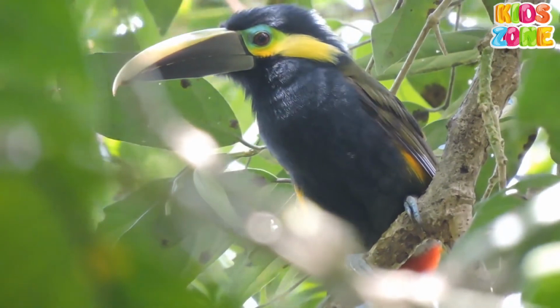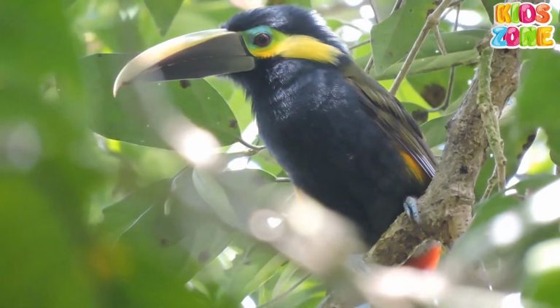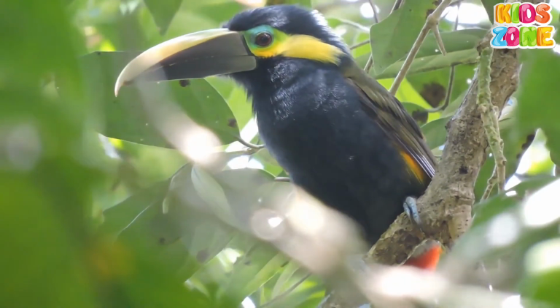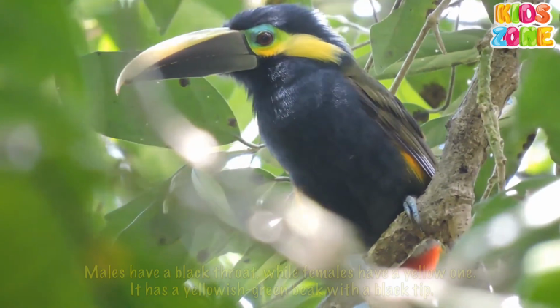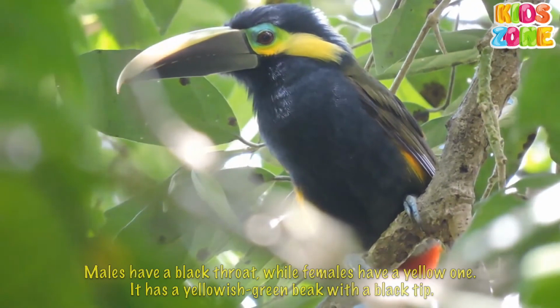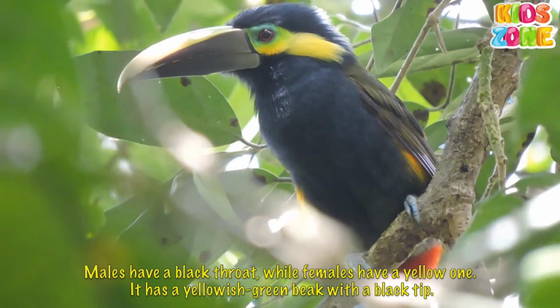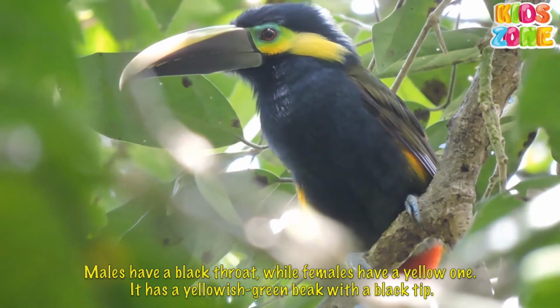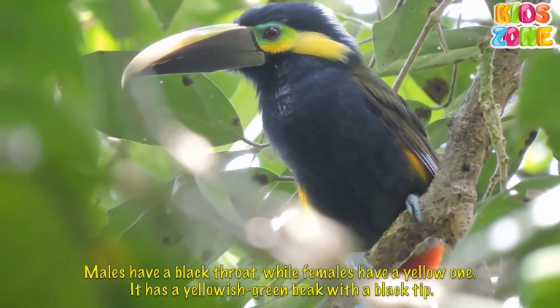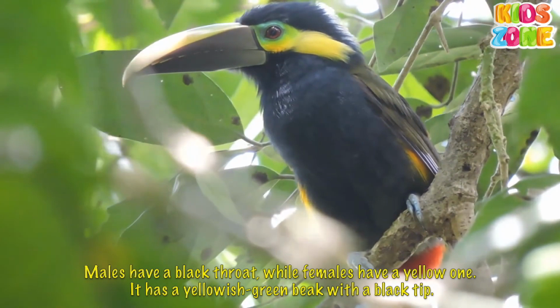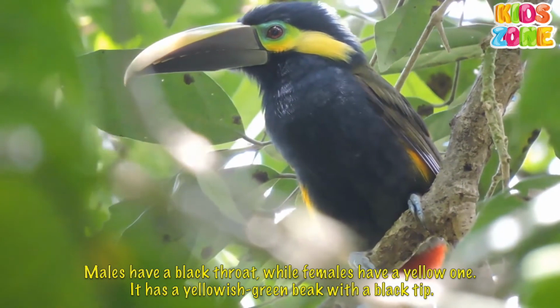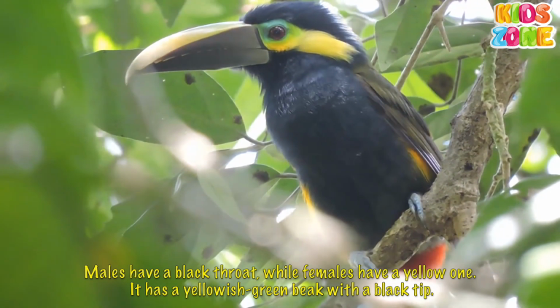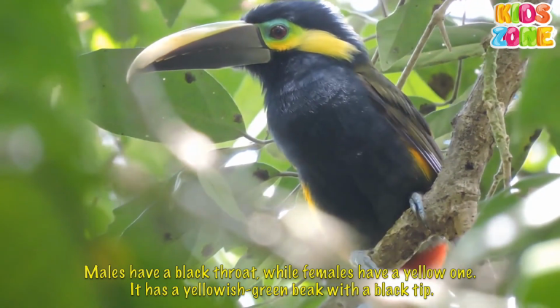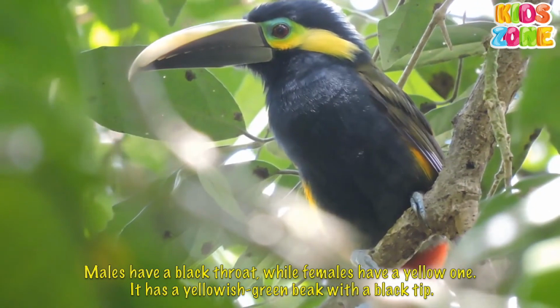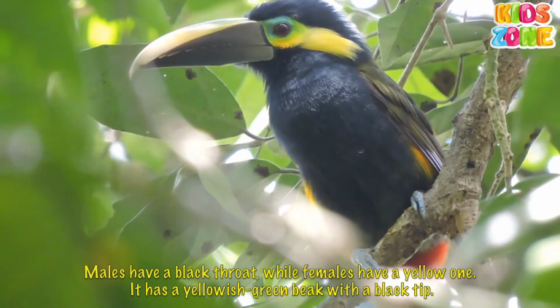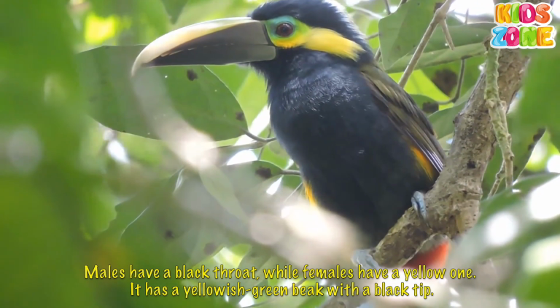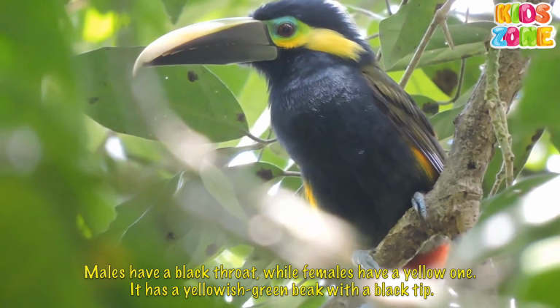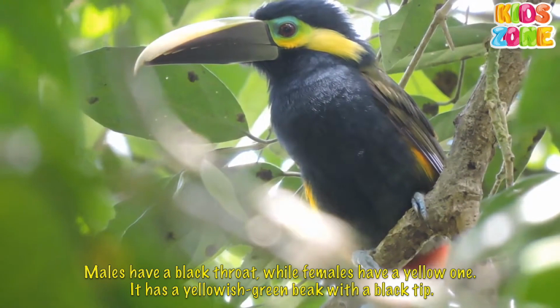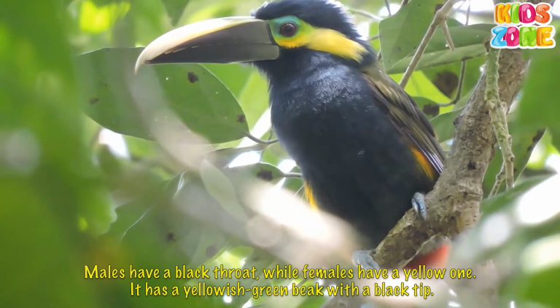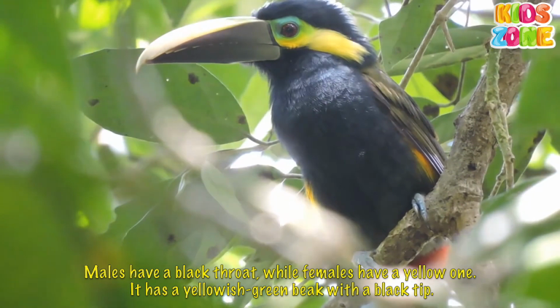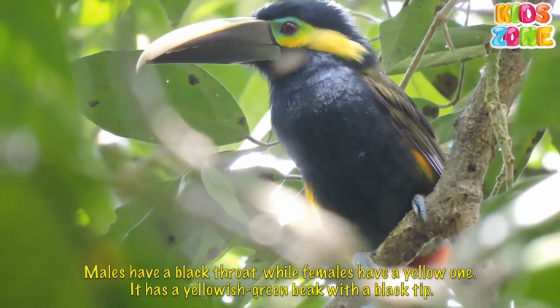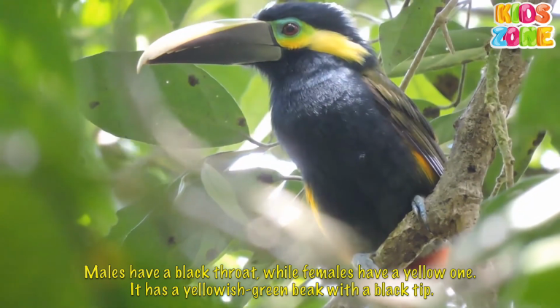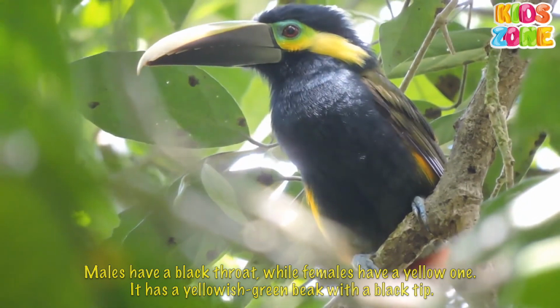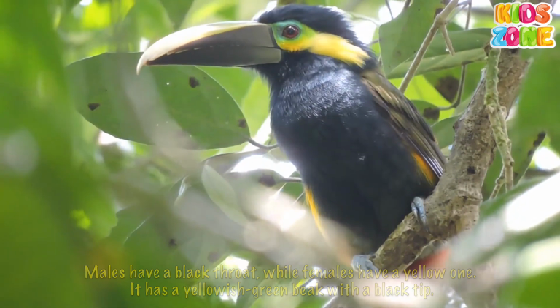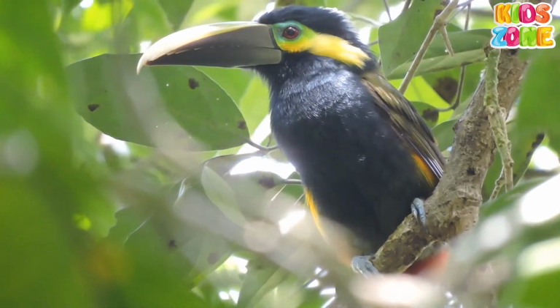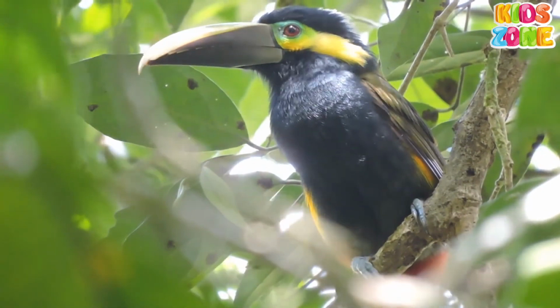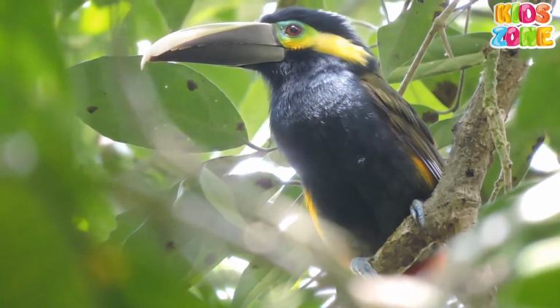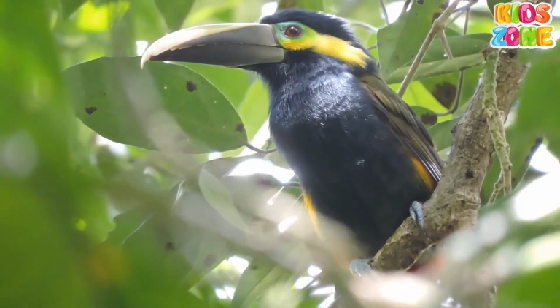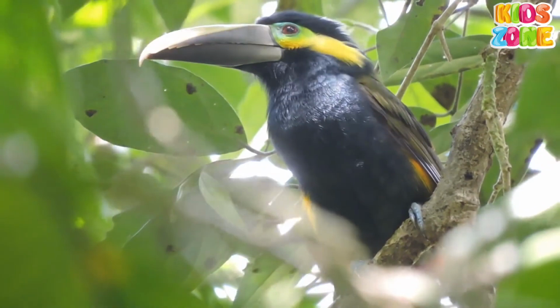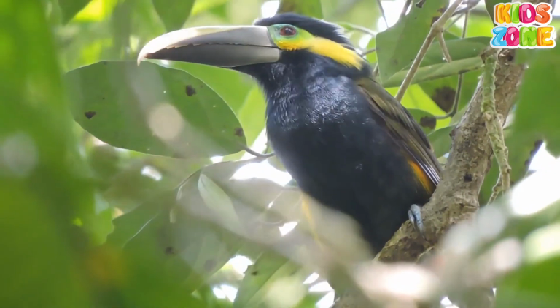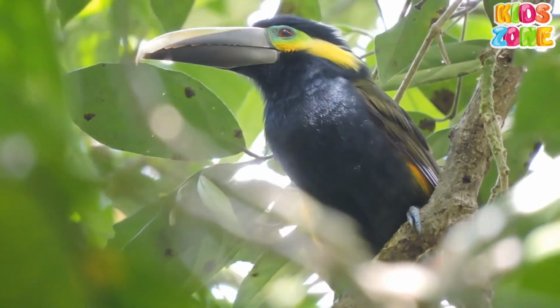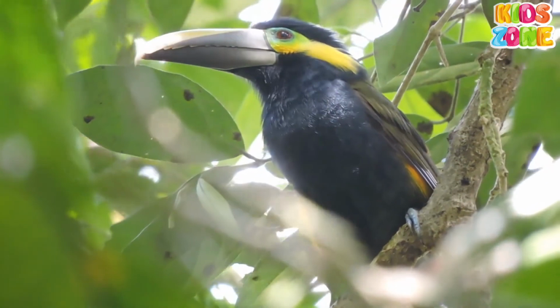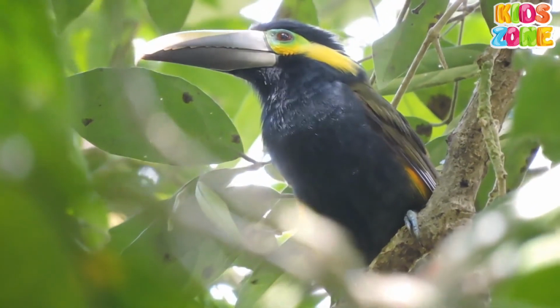Males have a black throat, while females have a yellow one. It has a yellowish-green beak with a black tip.